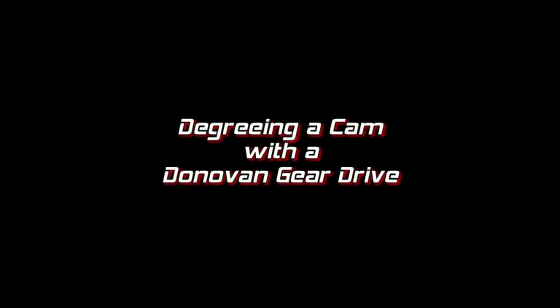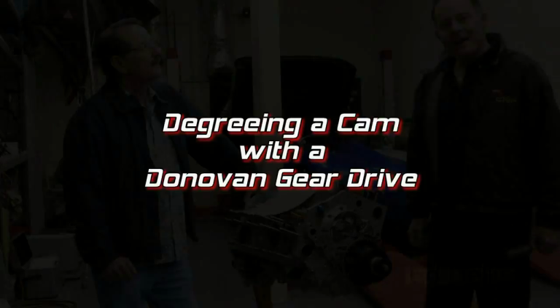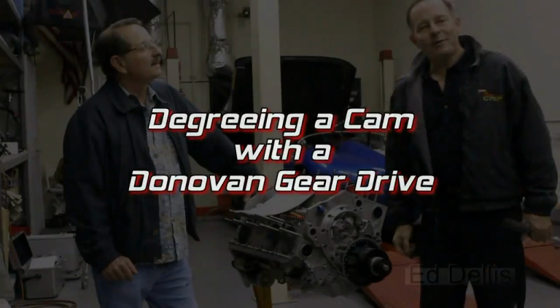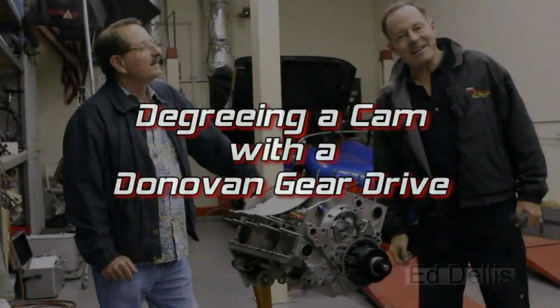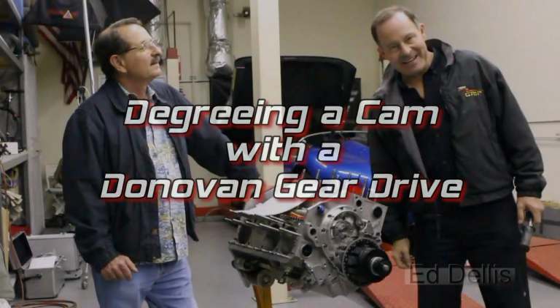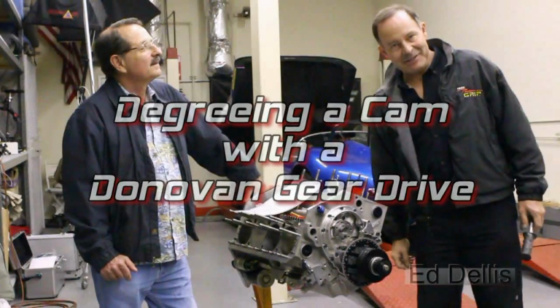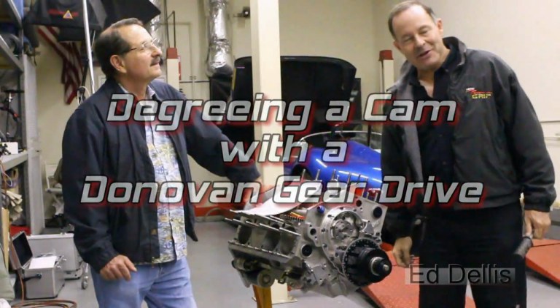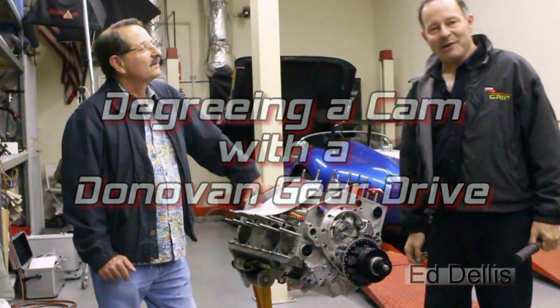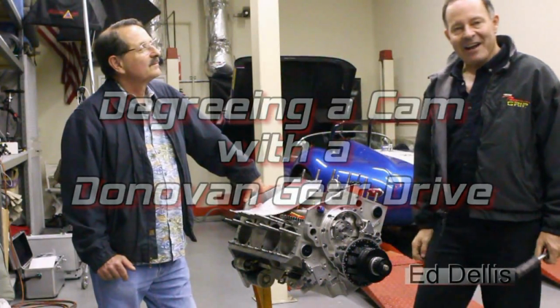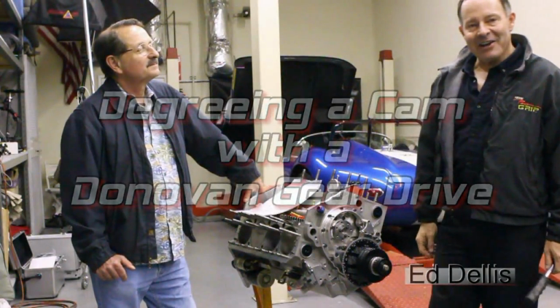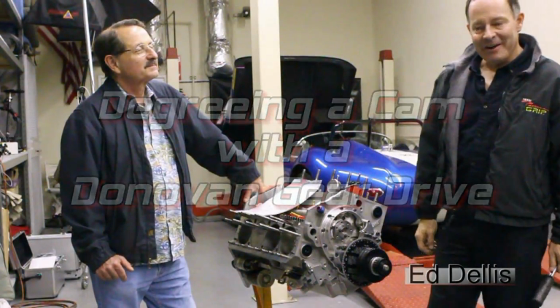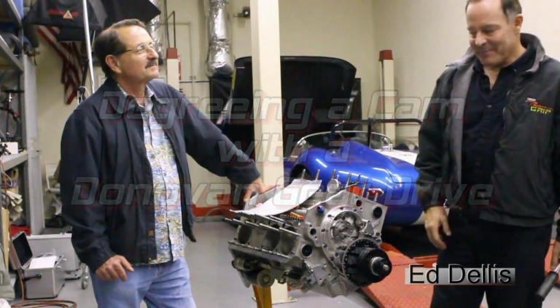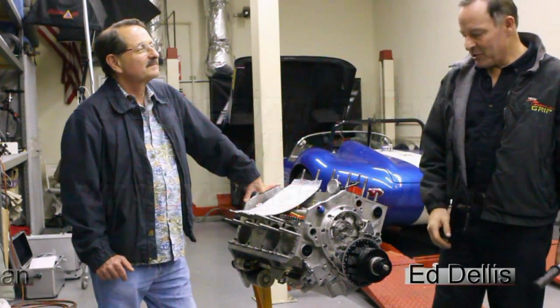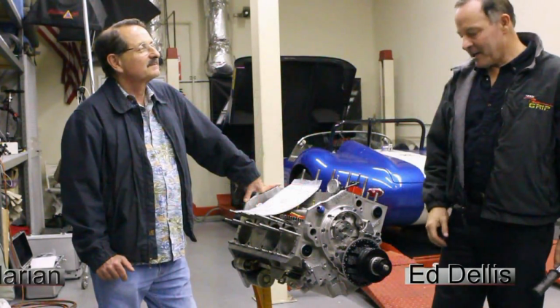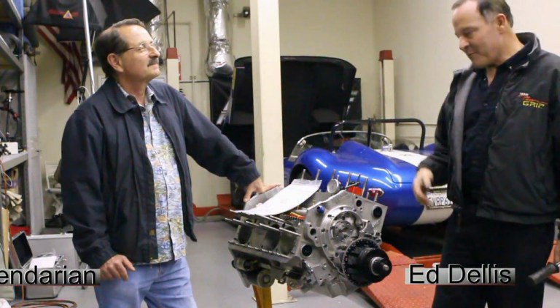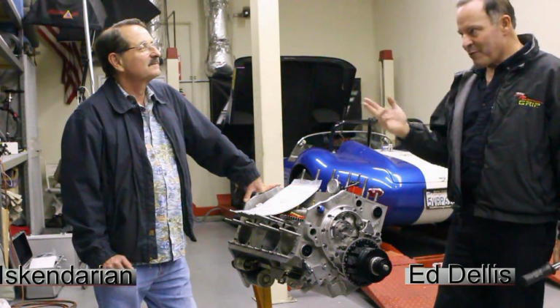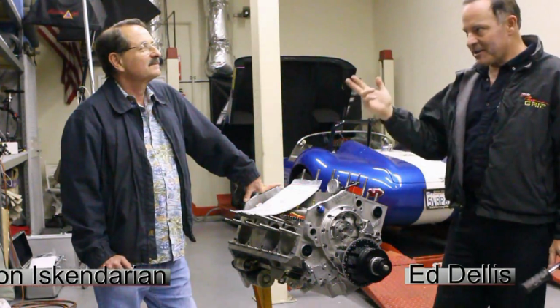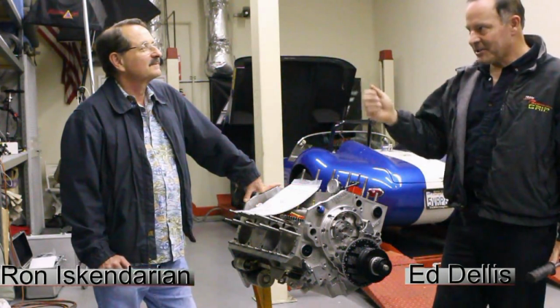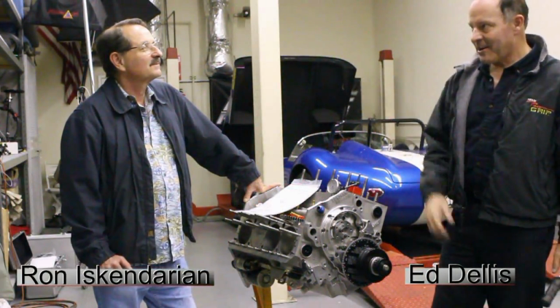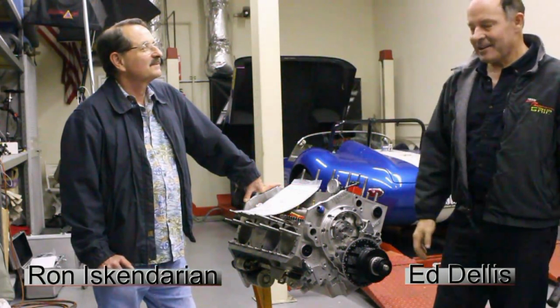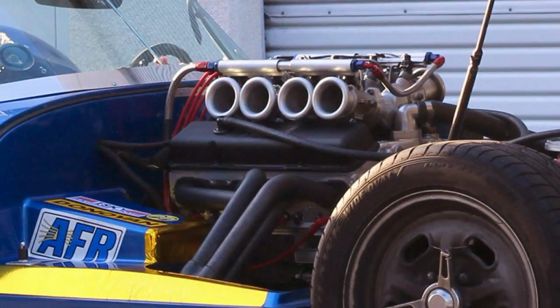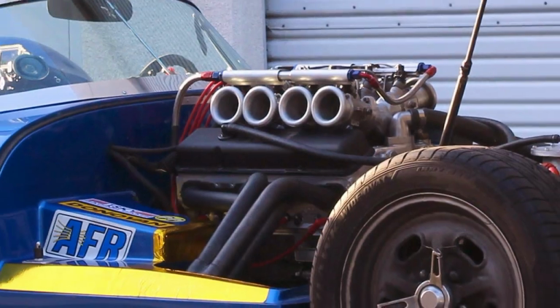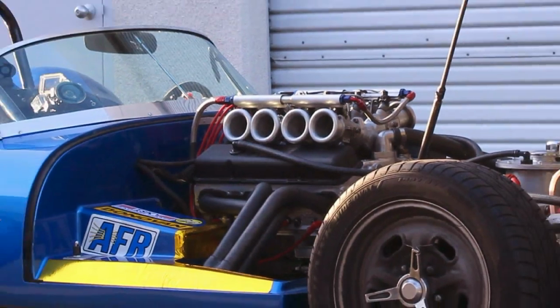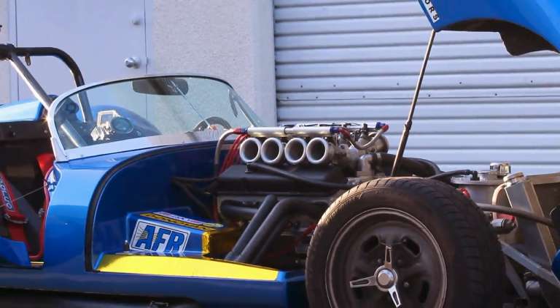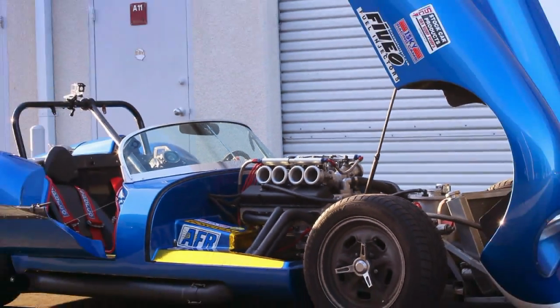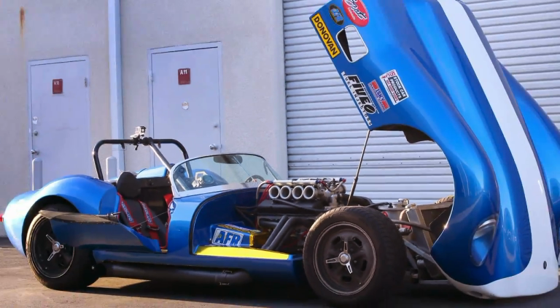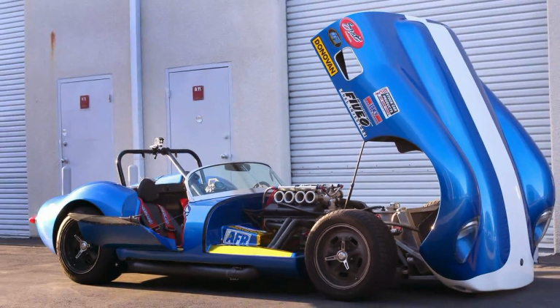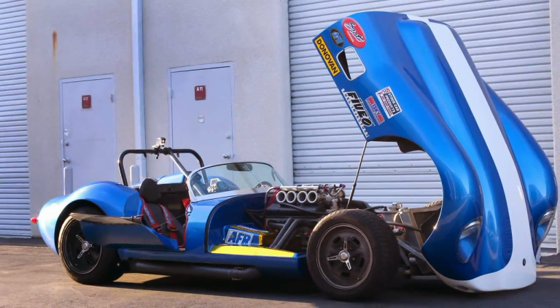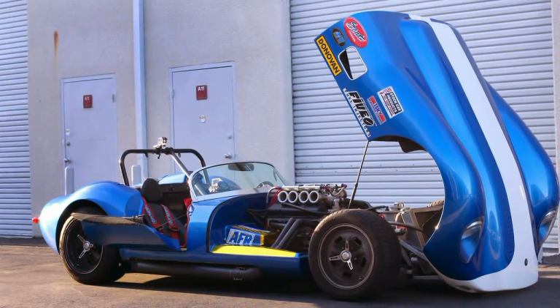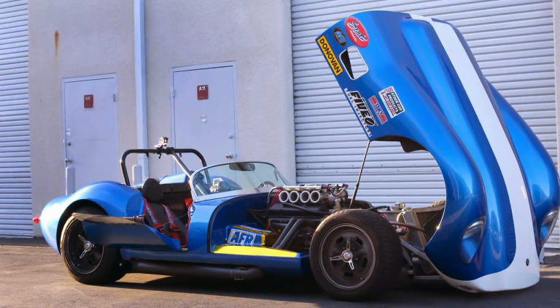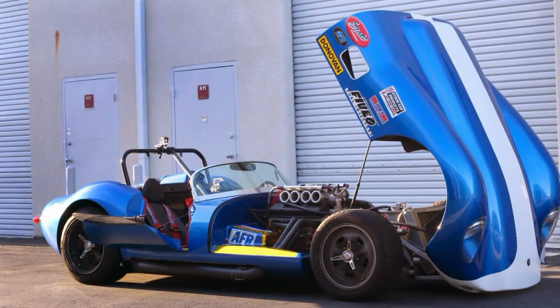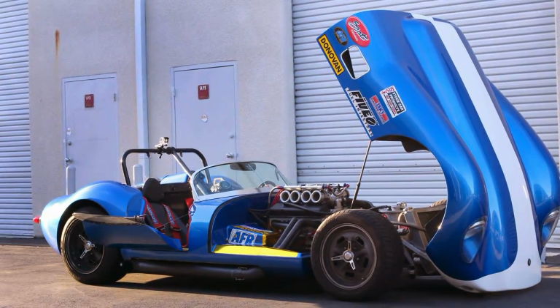Hey everyone, Ed Dellis, steering wheel guy here. I'm here tonight with Ron Iskandarian. He's the guy who designed the cam for this aluminum Donovan.